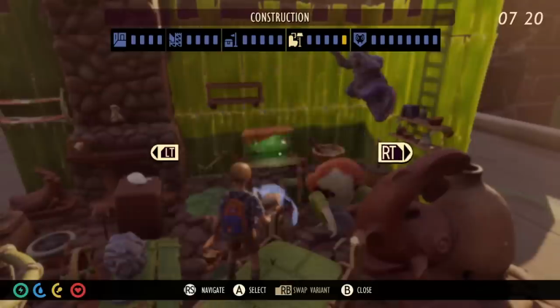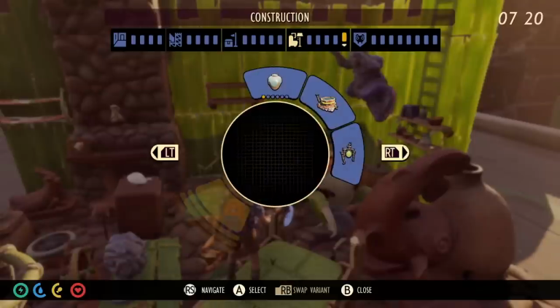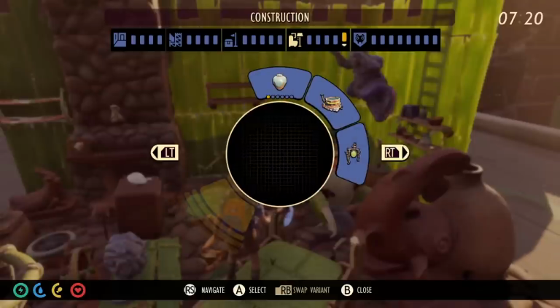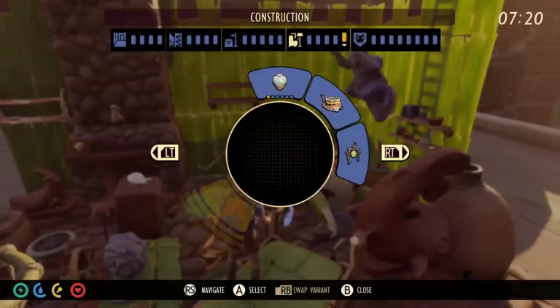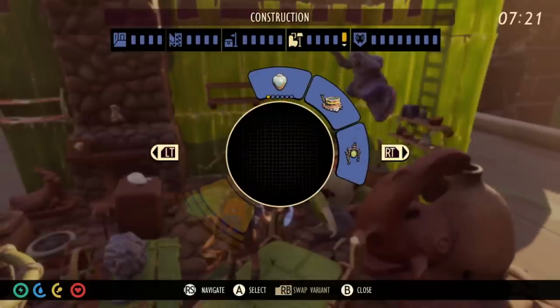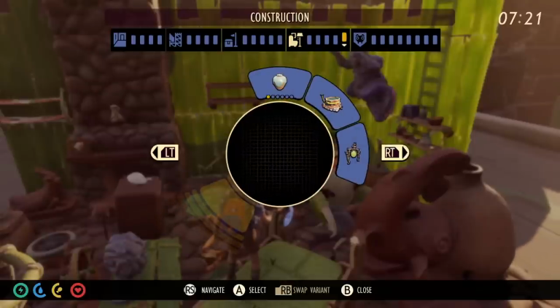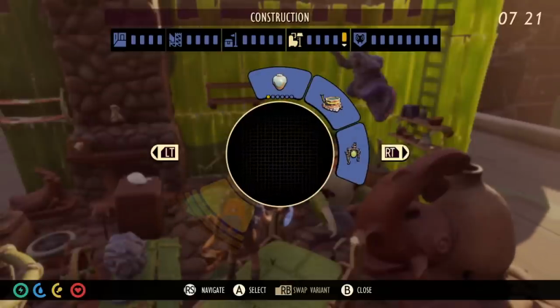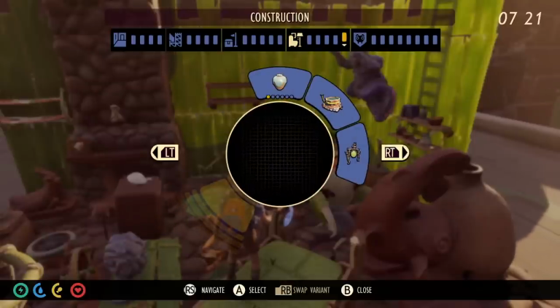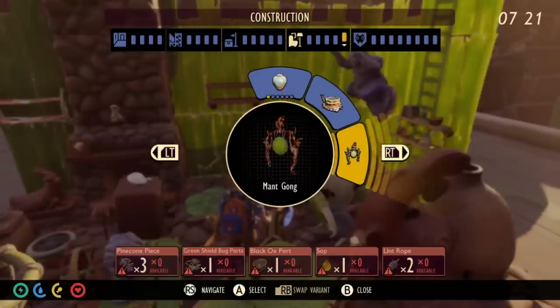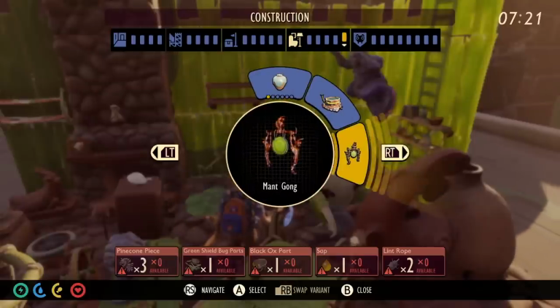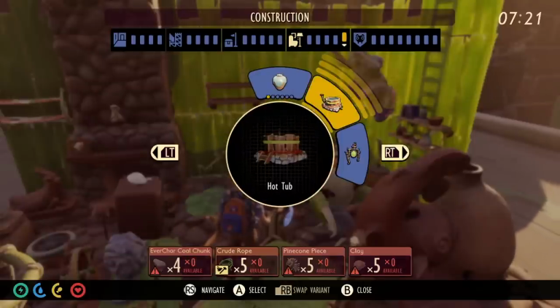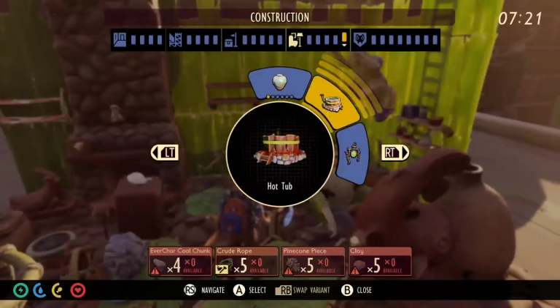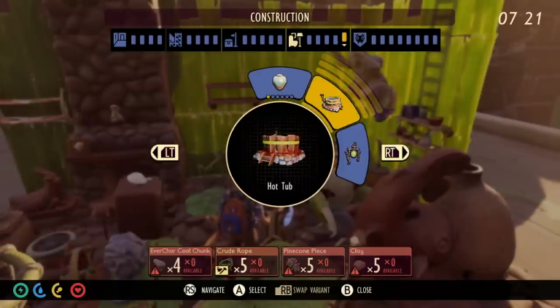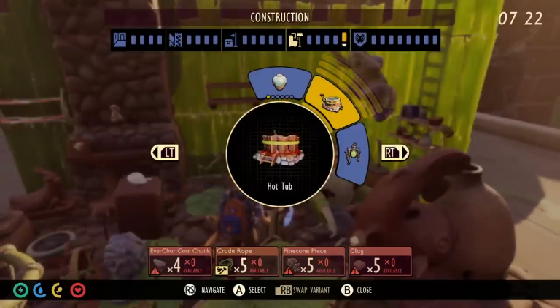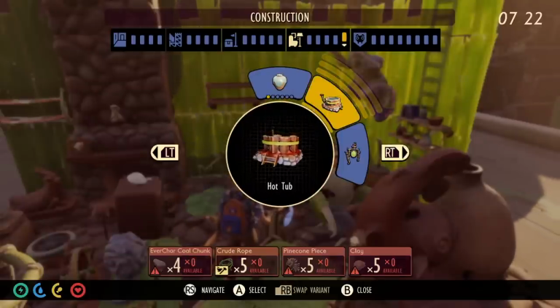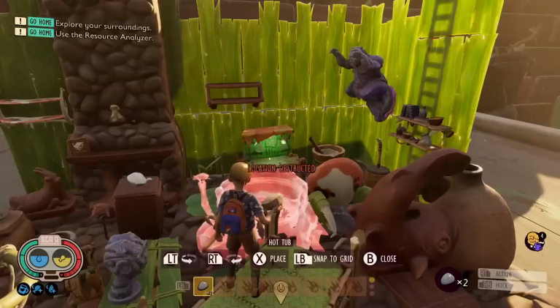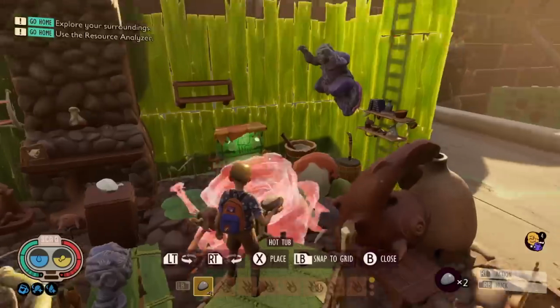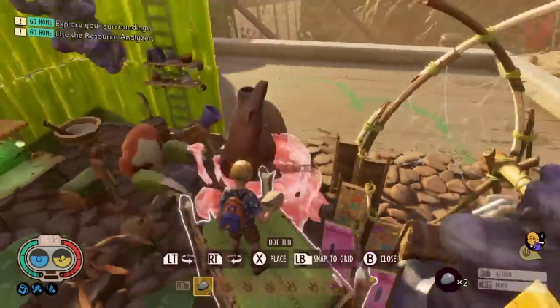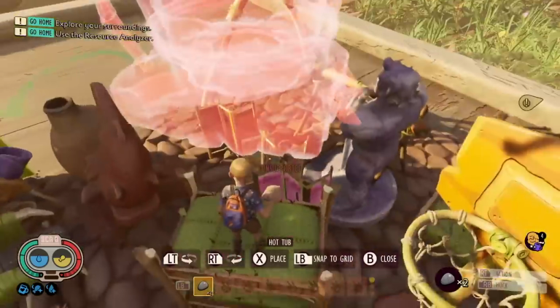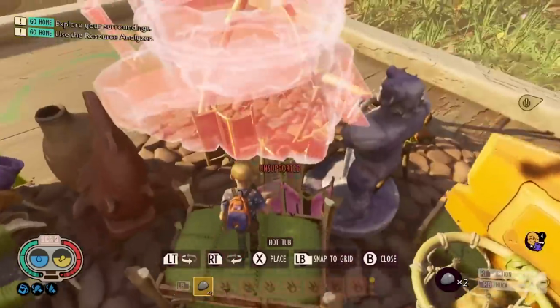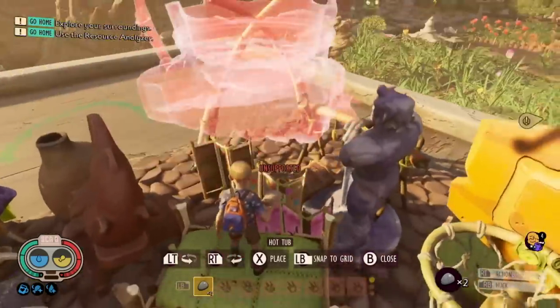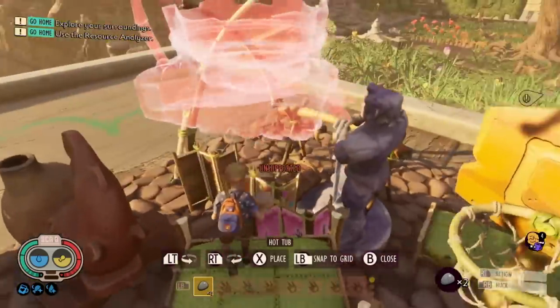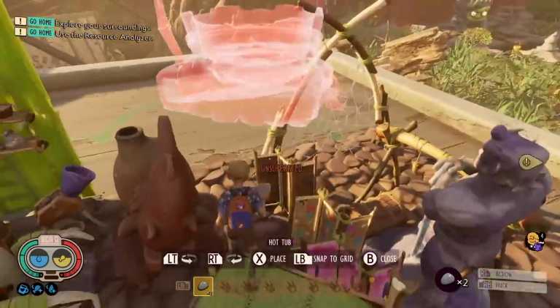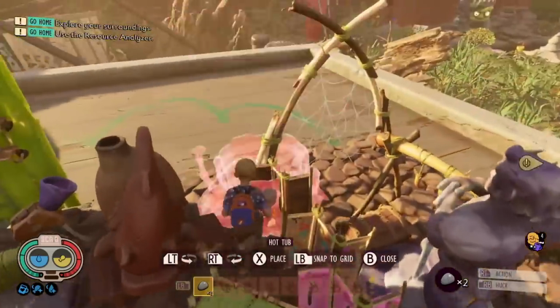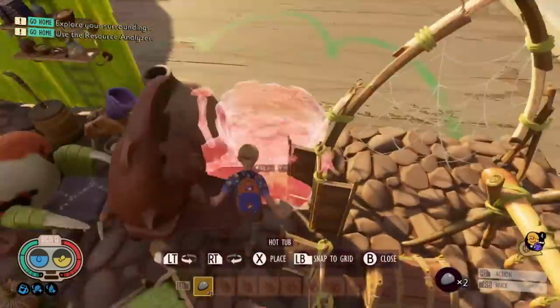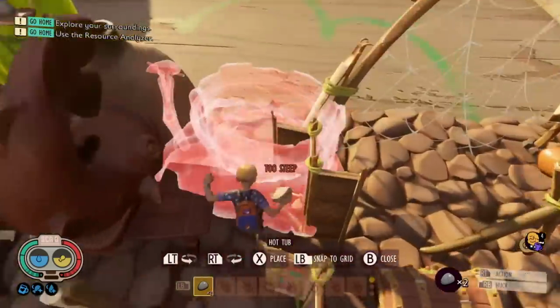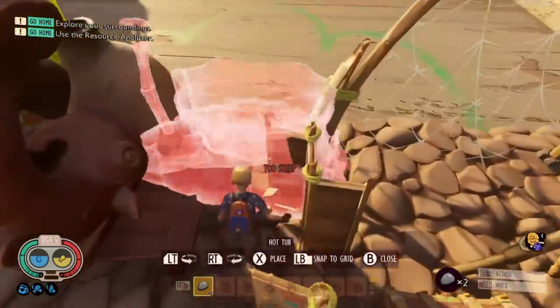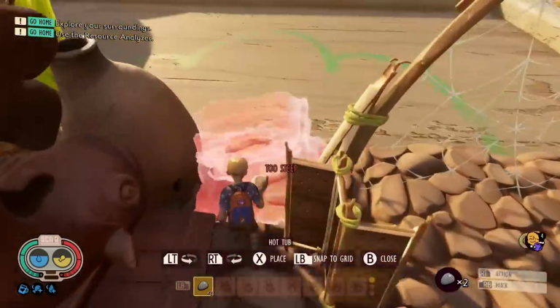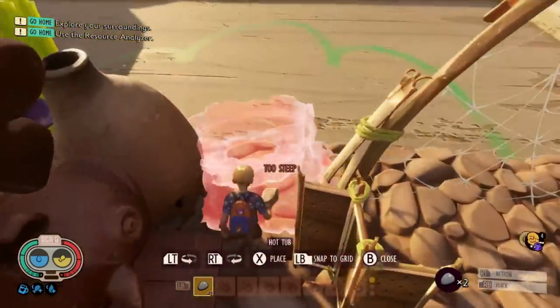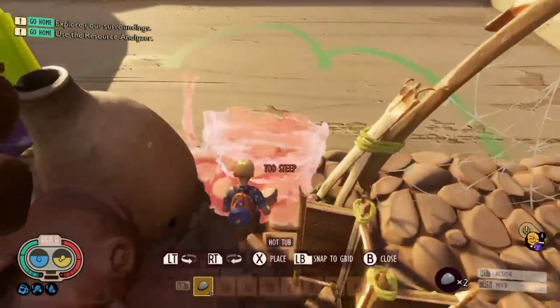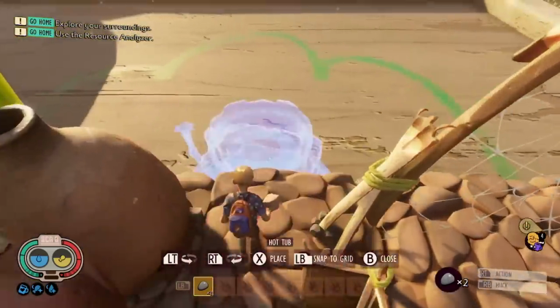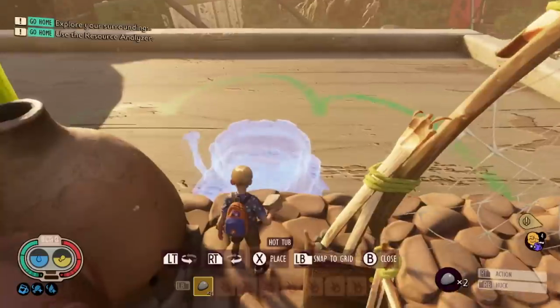Hey Ratbags, it's Jay. Today I'm going to show you how to get Max Cozy in Grounded. It's a new mechanic they've added in and it's got some amazing uses.